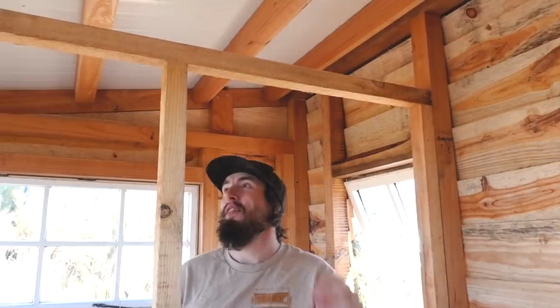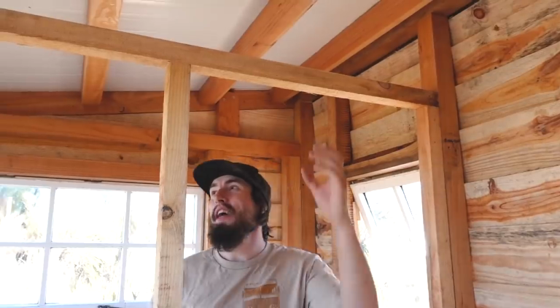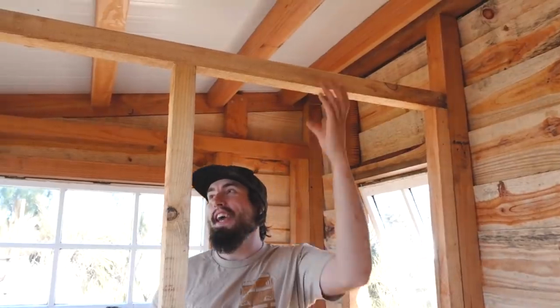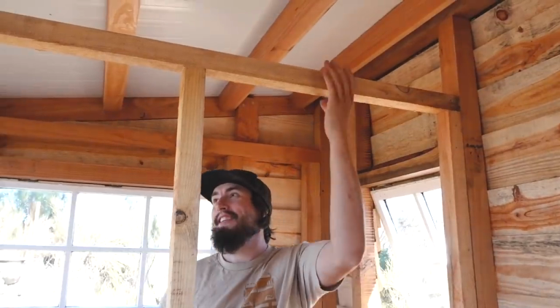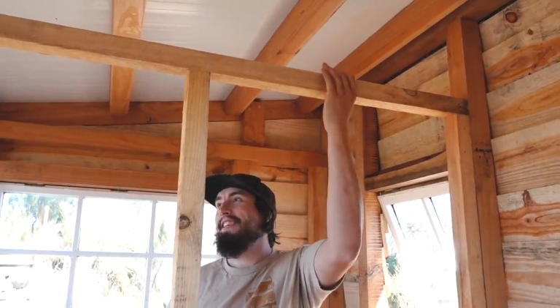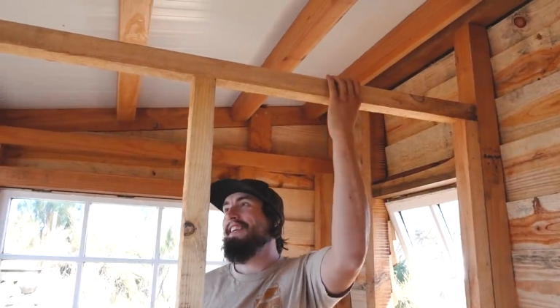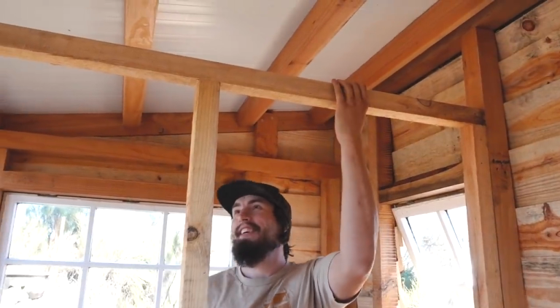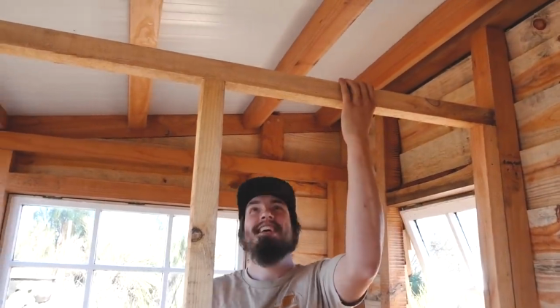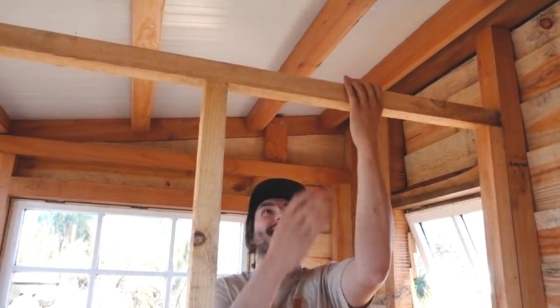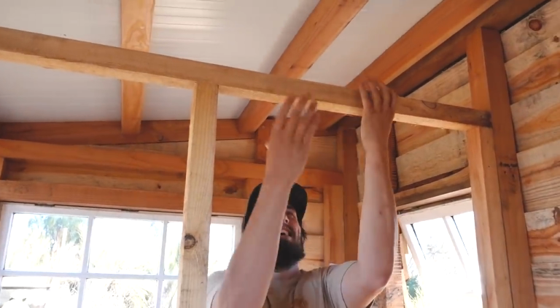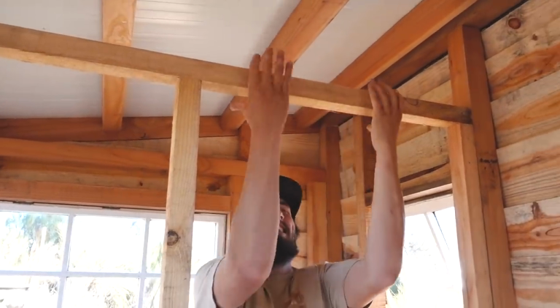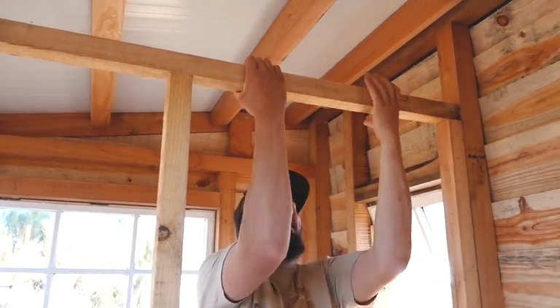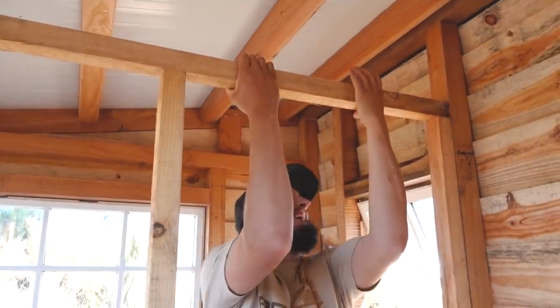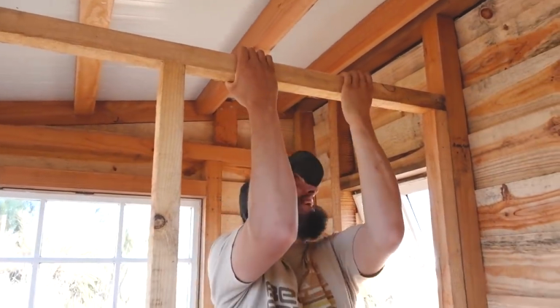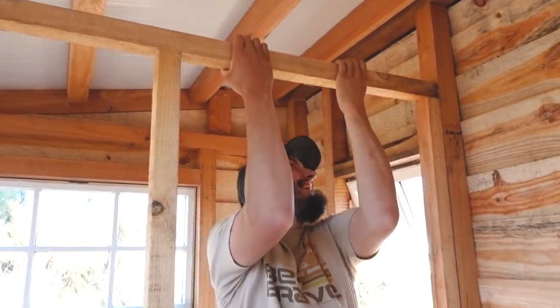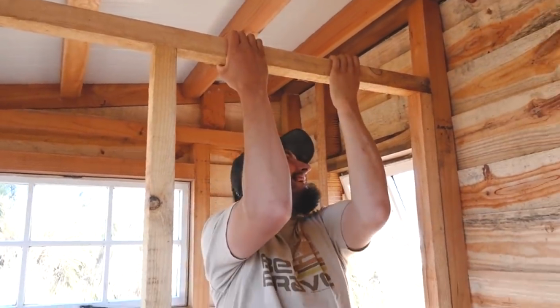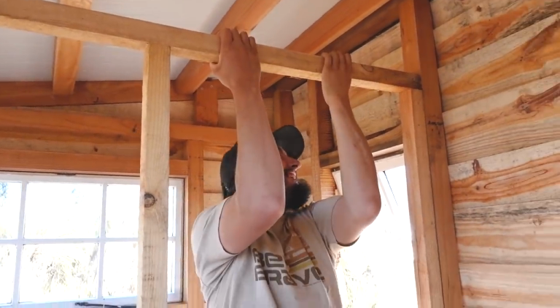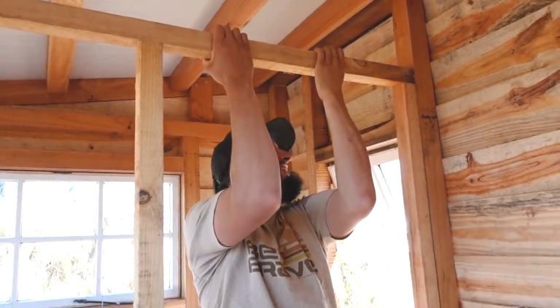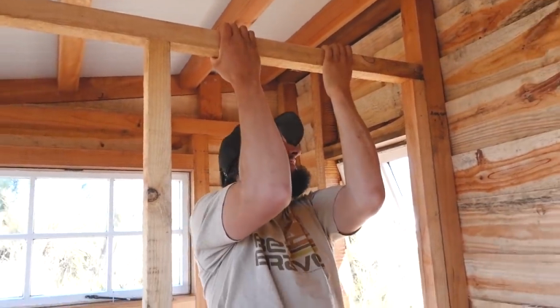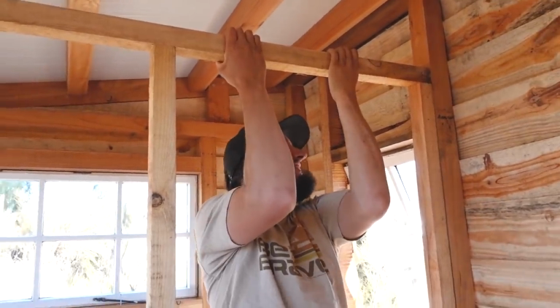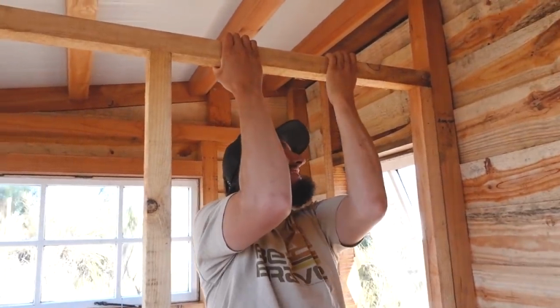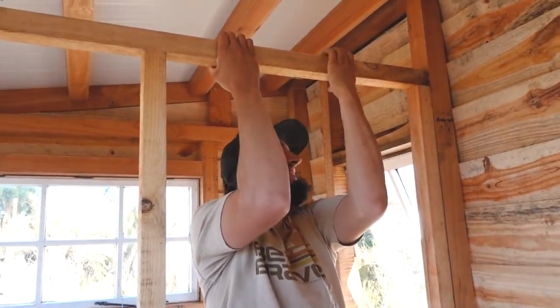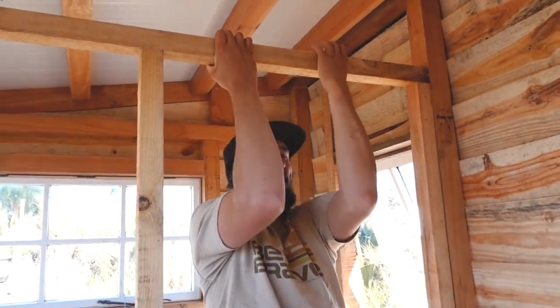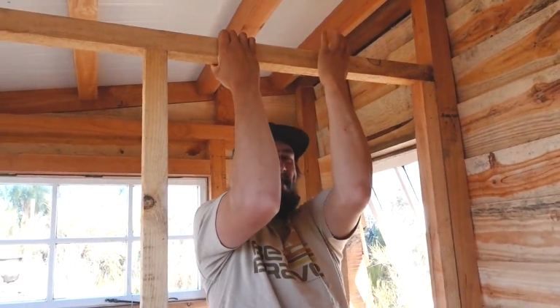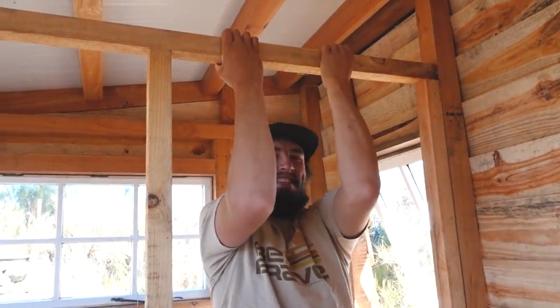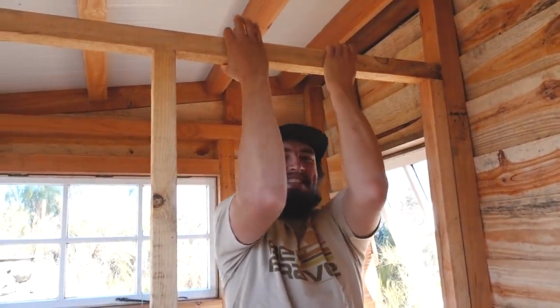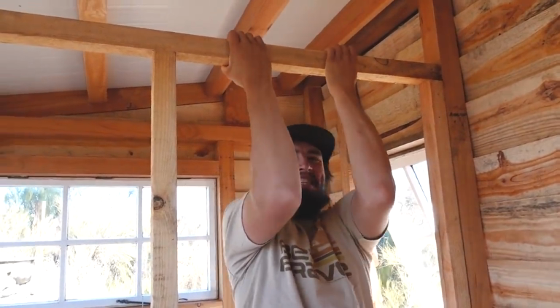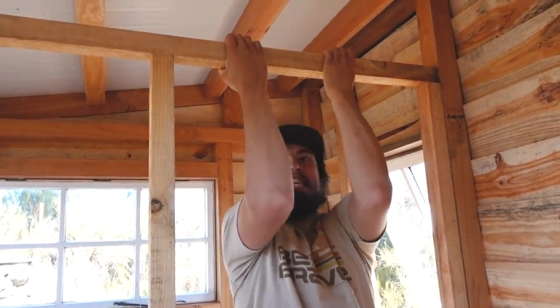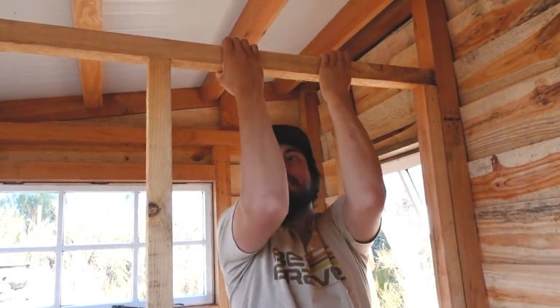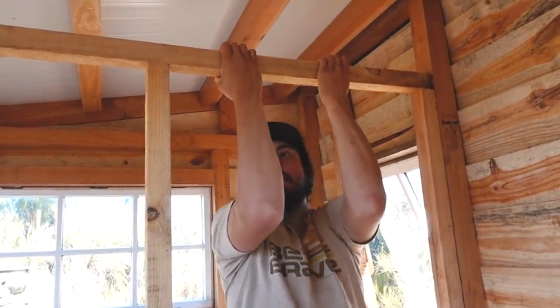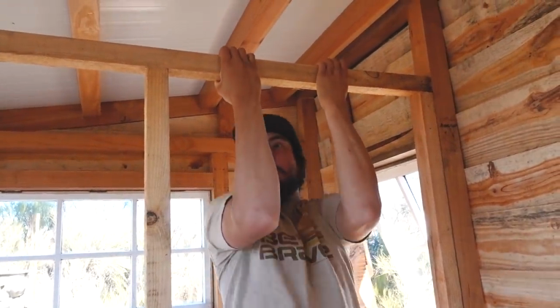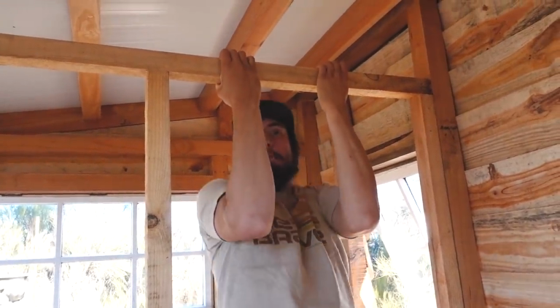Can you do a pull-up on this? I'm joking, I'm joking — but actually do it.